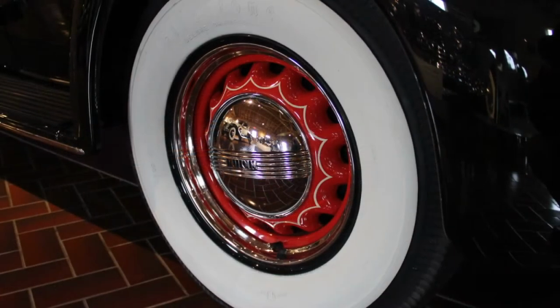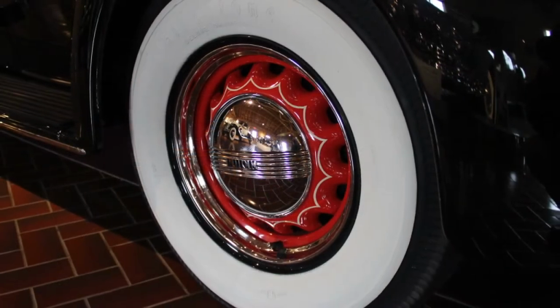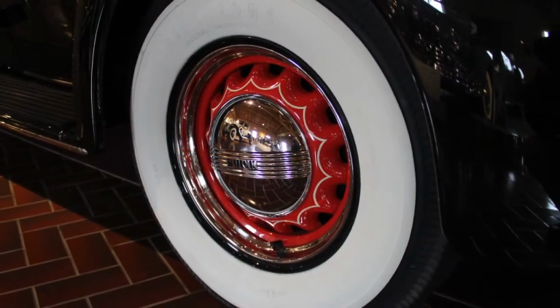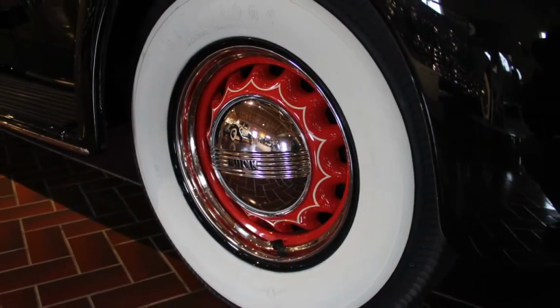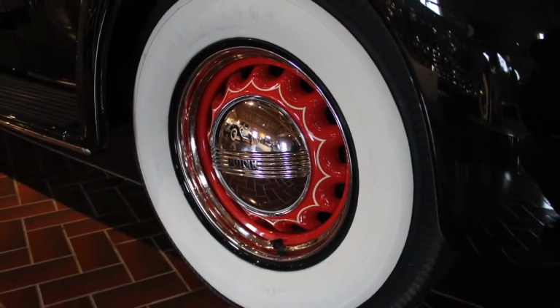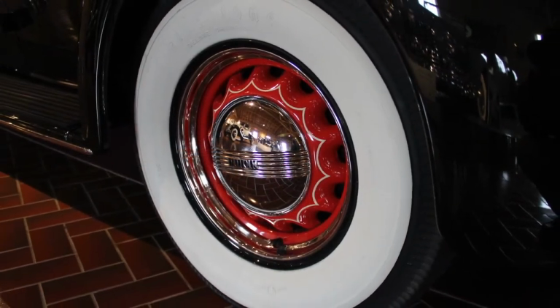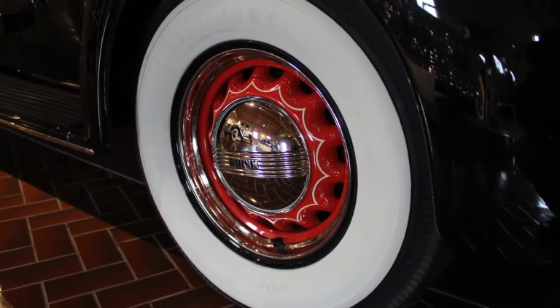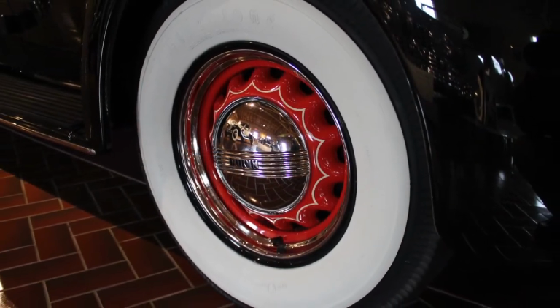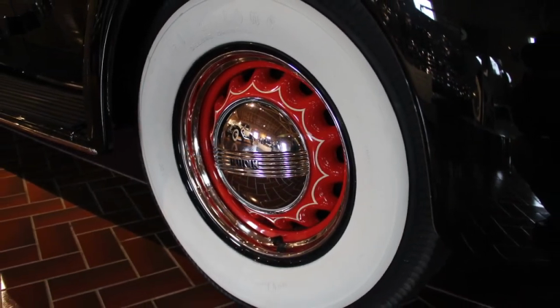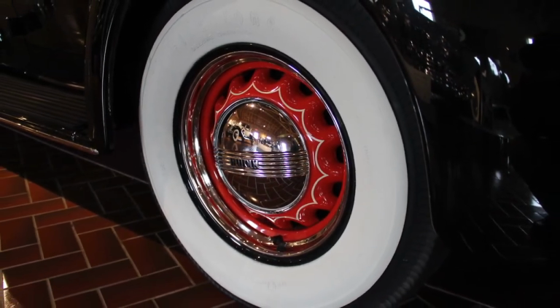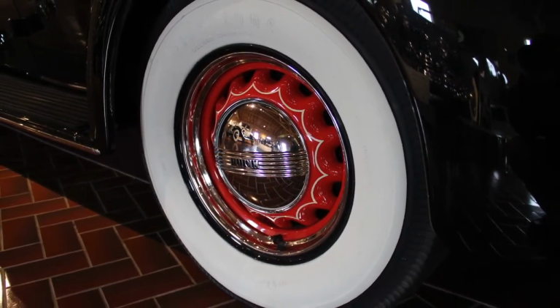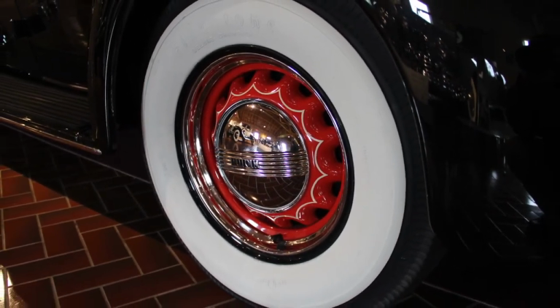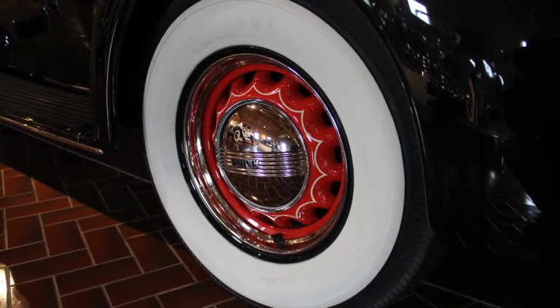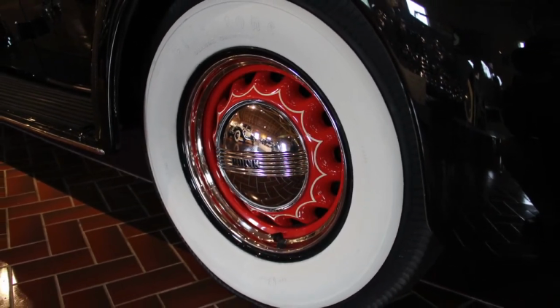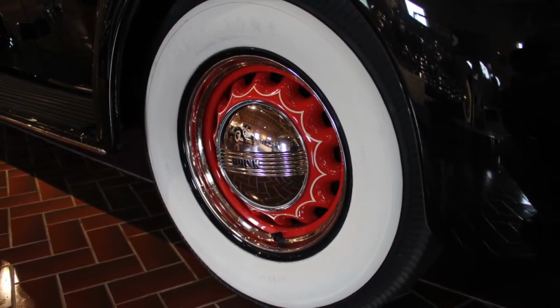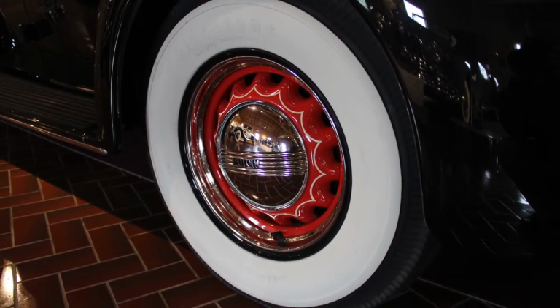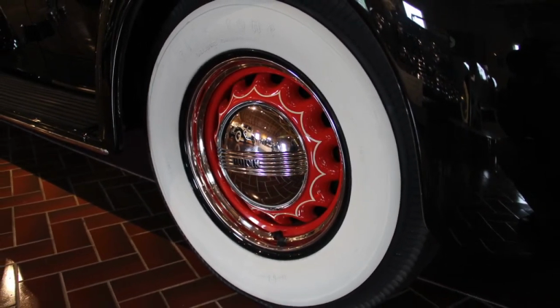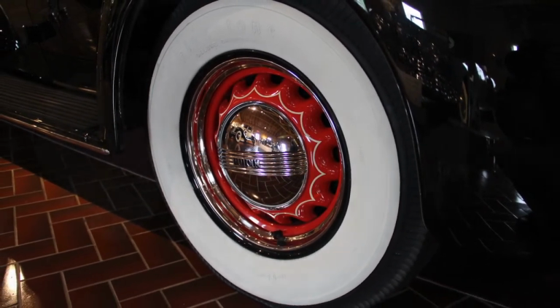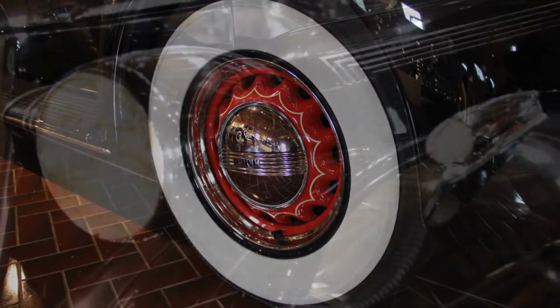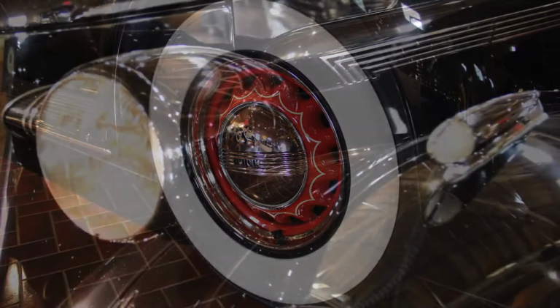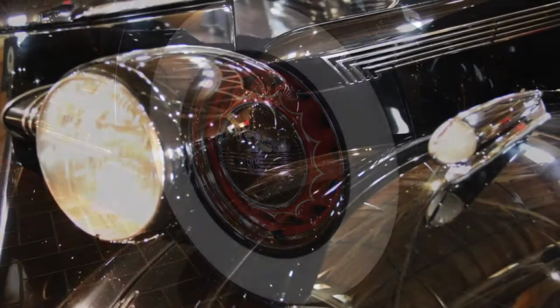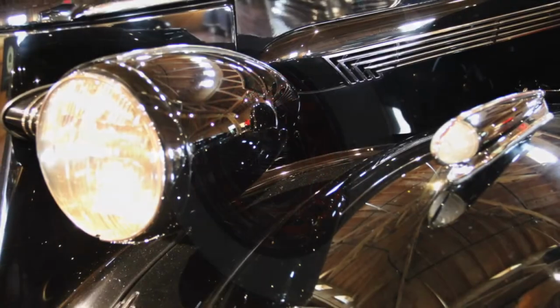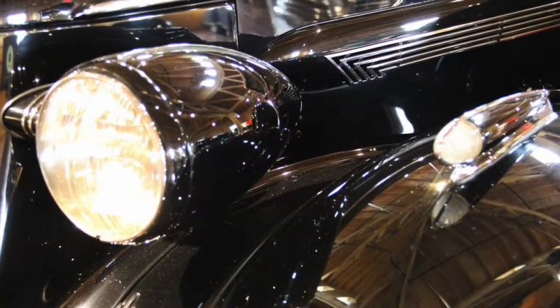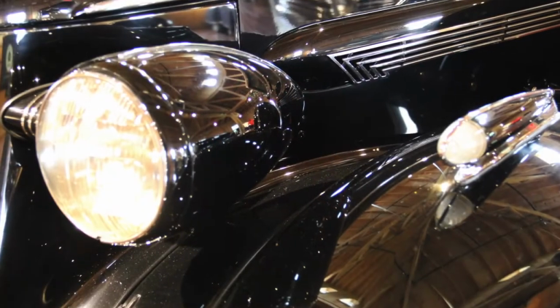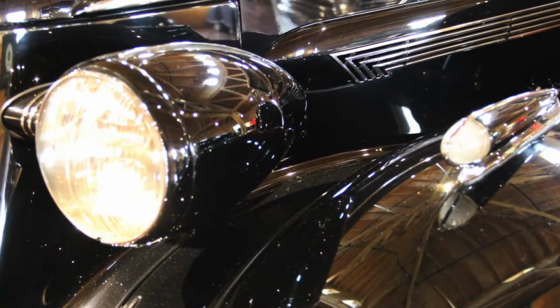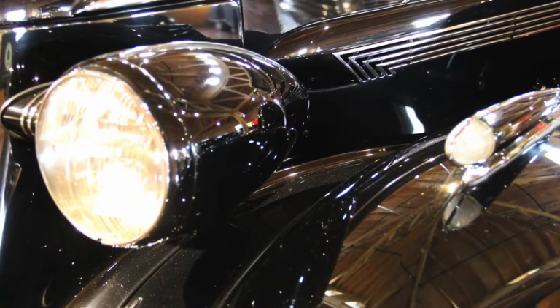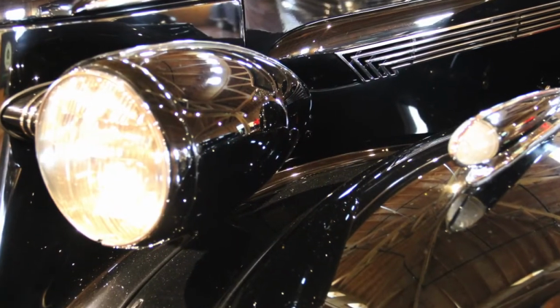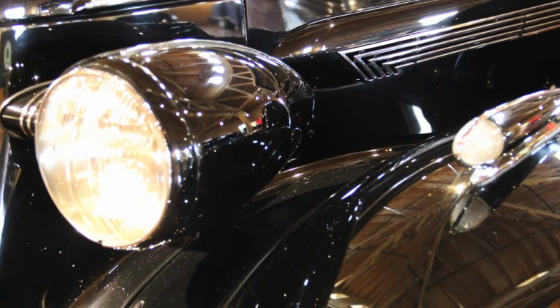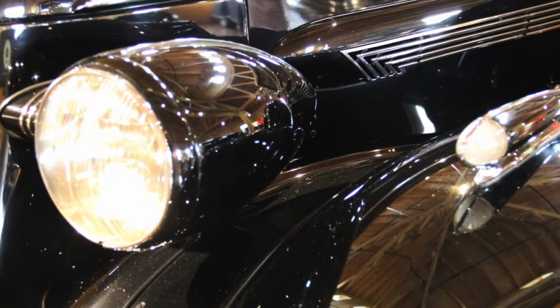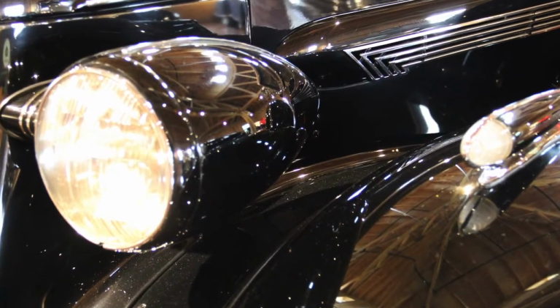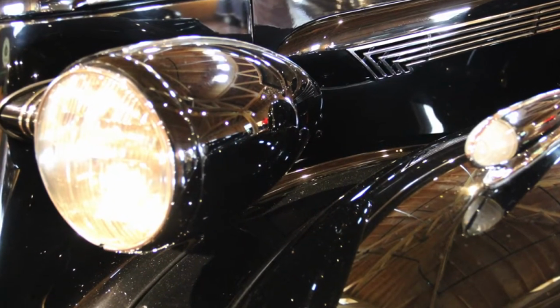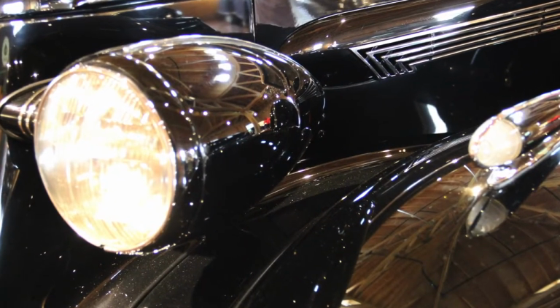New design elements included hydraulic brakes, improved independent front suspension, a slanted V windshield, and bullet-shaped headlights.